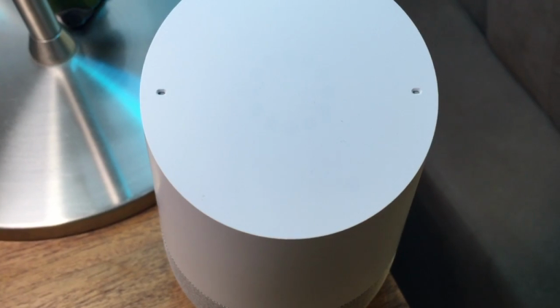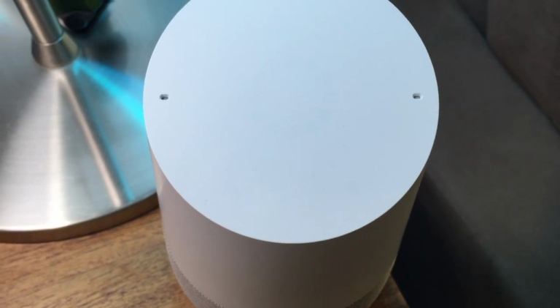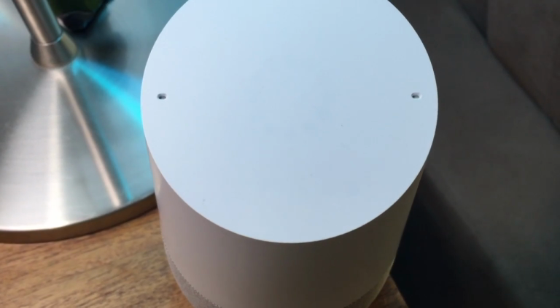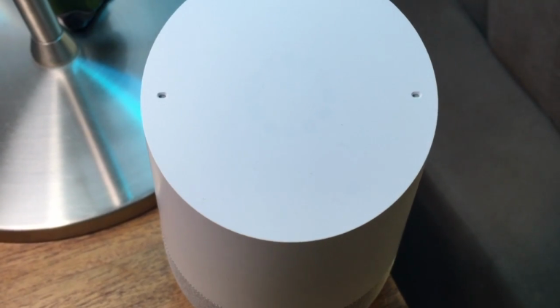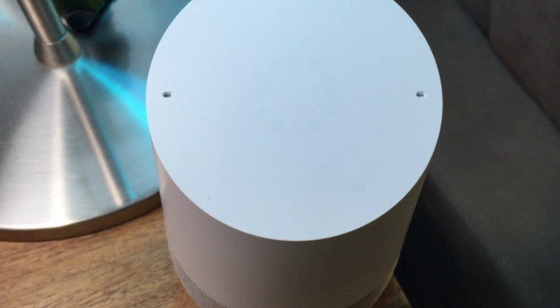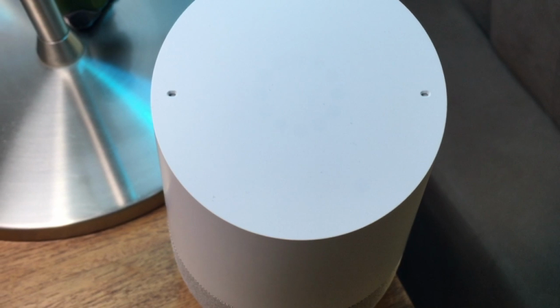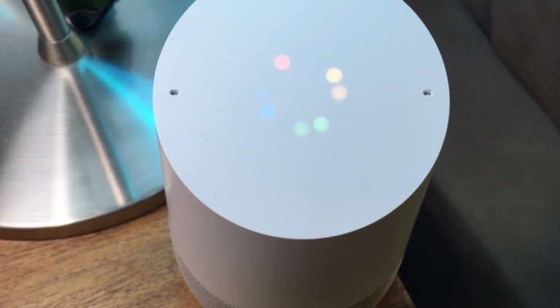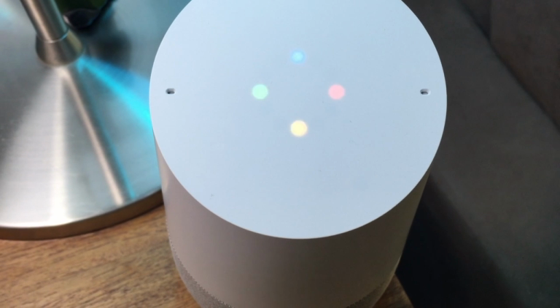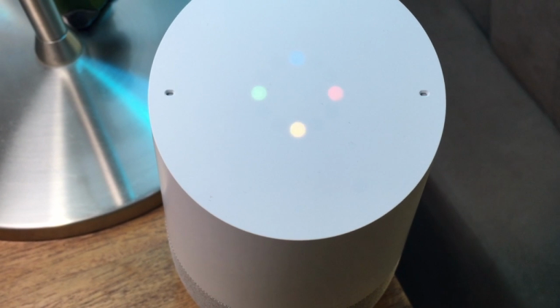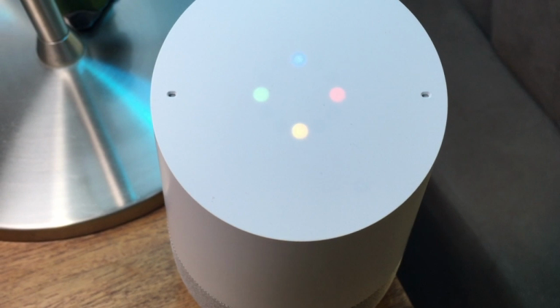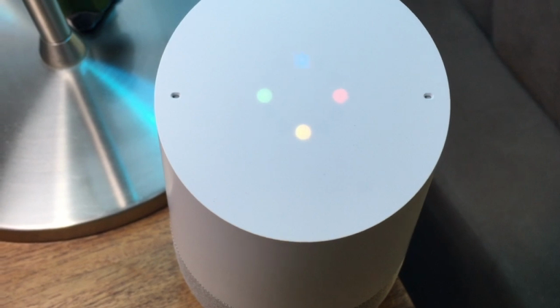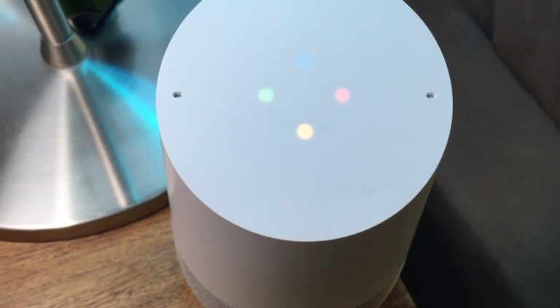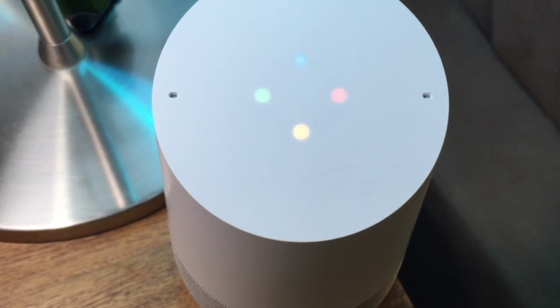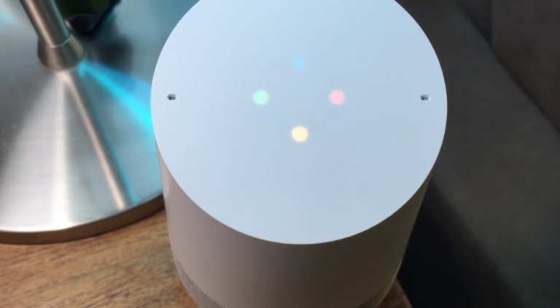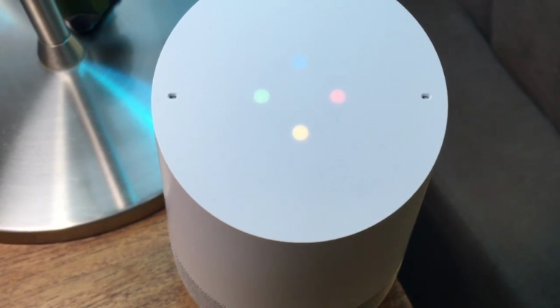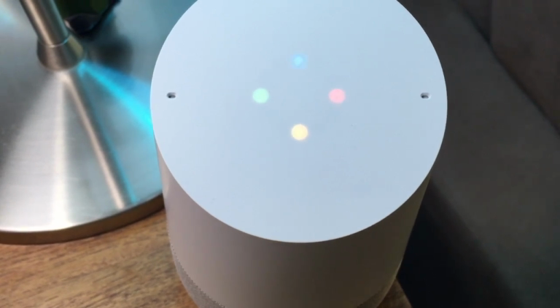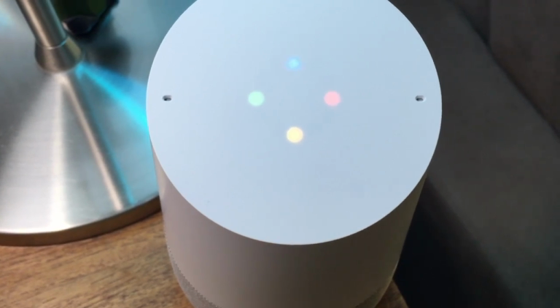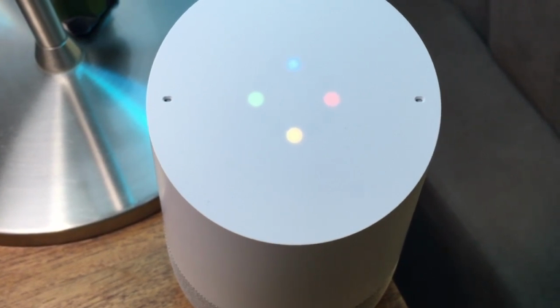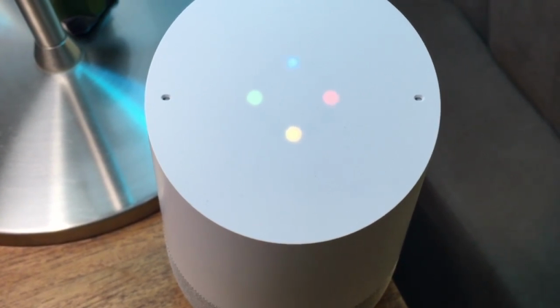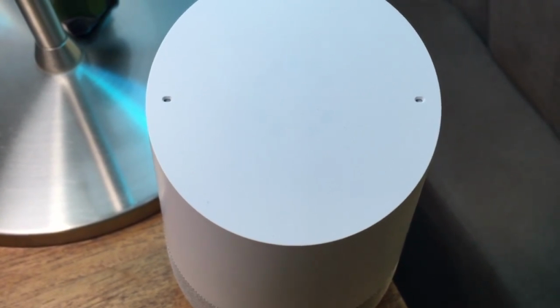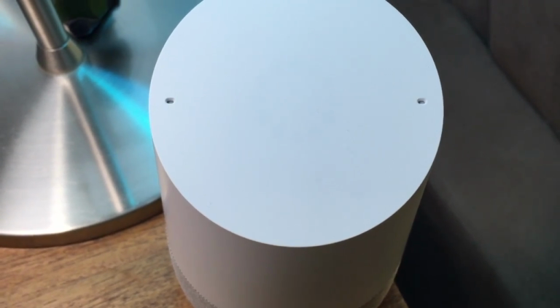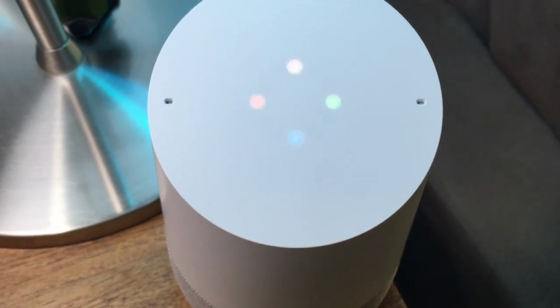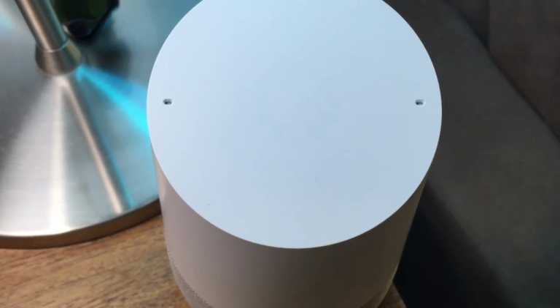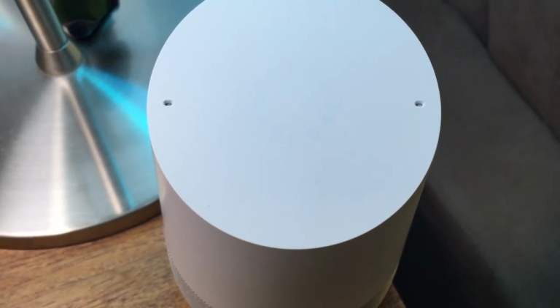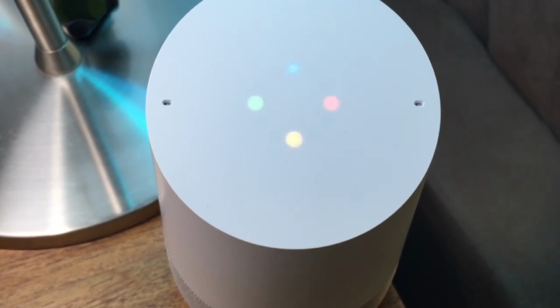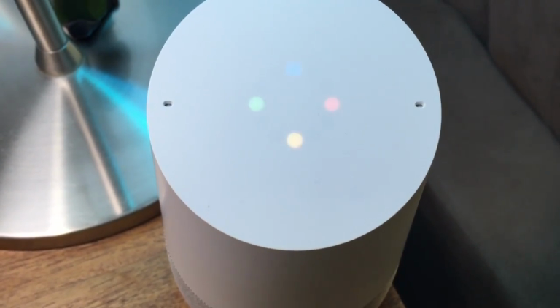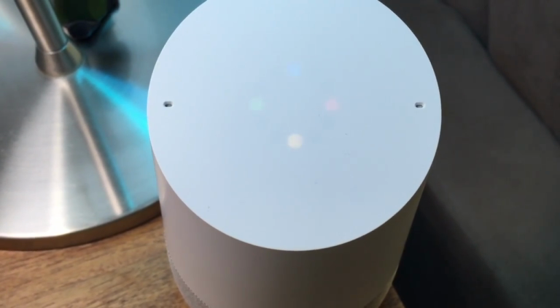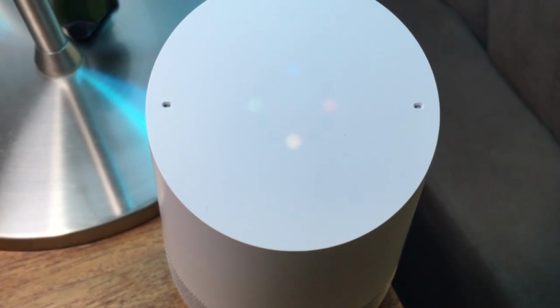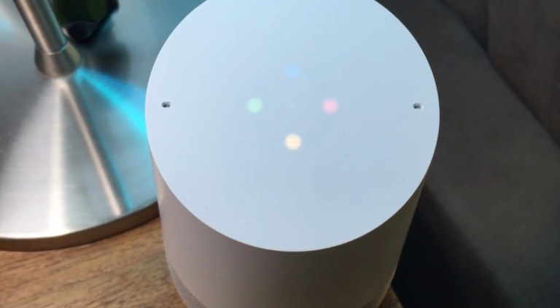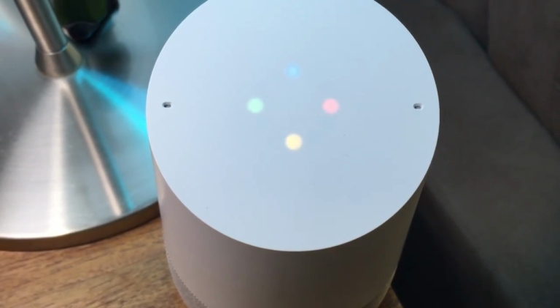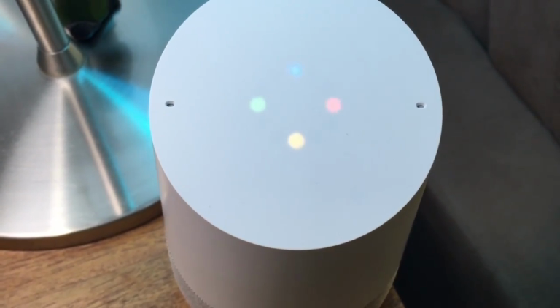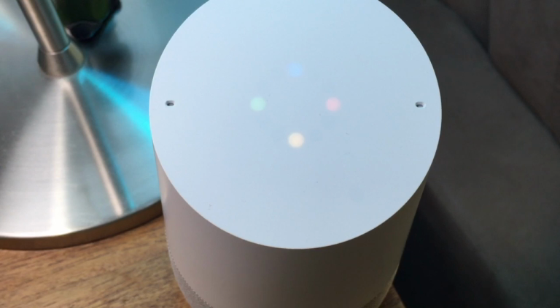"Okay Google, set a timer for 10 minutes from now." Sure, 10 minutes starting now.